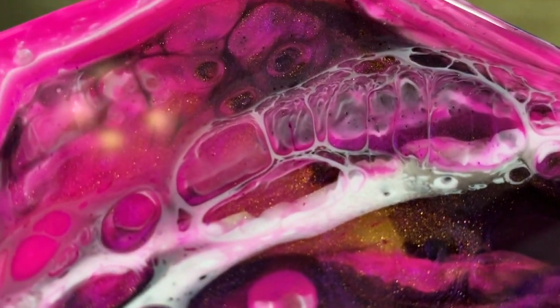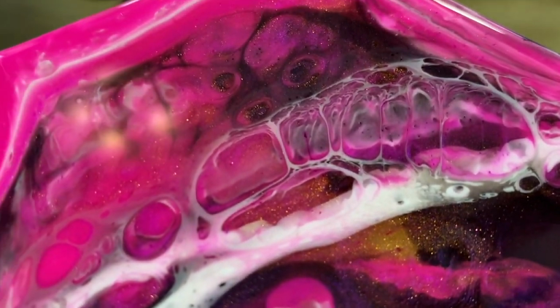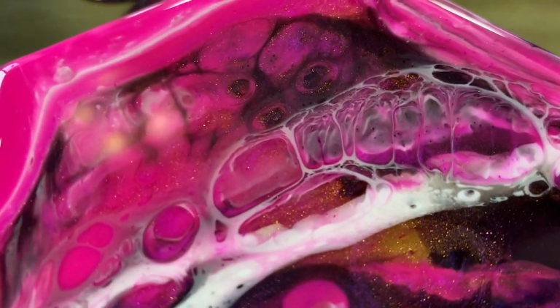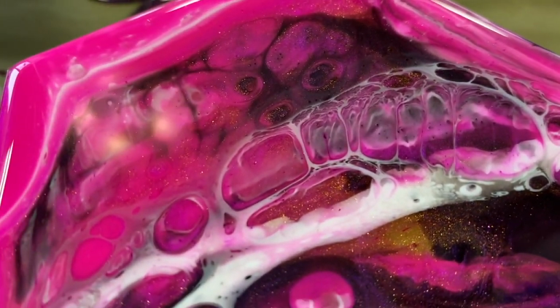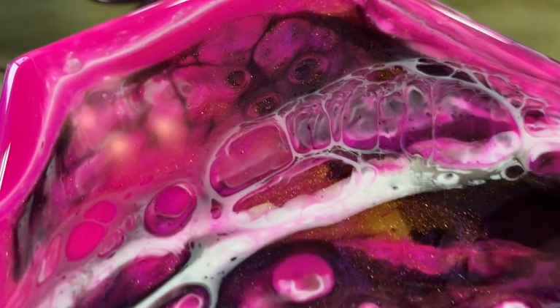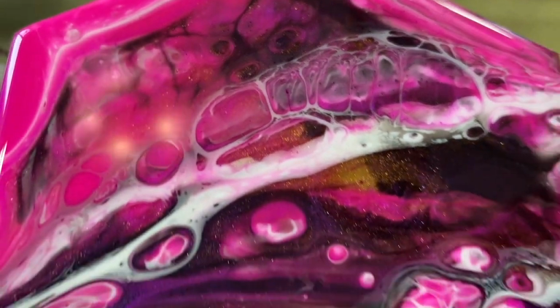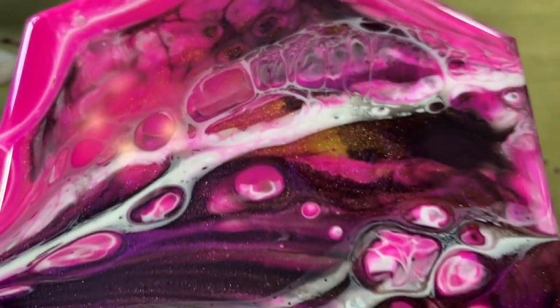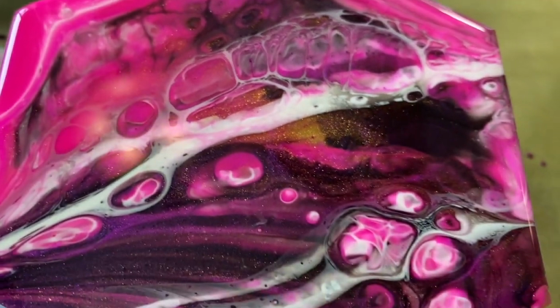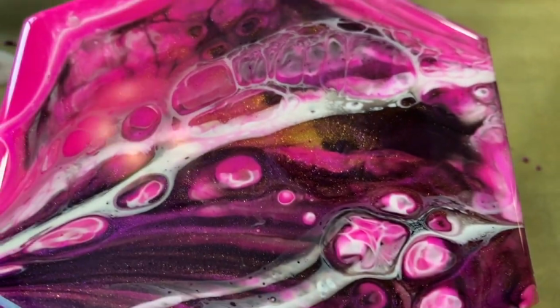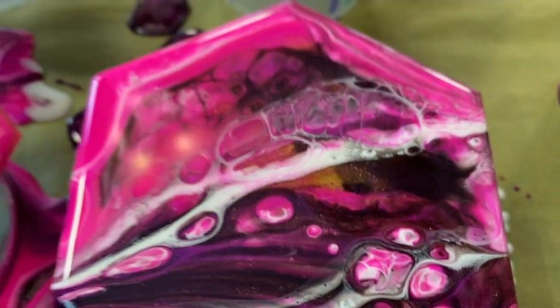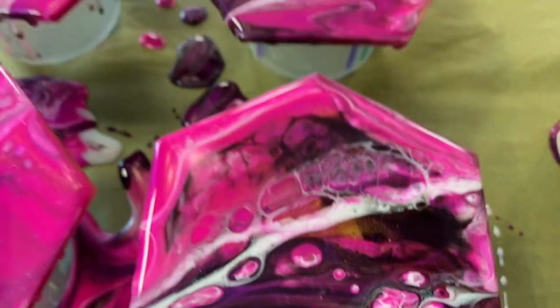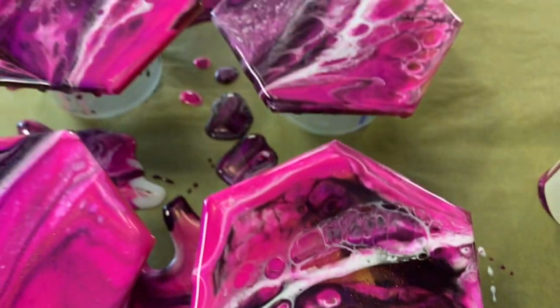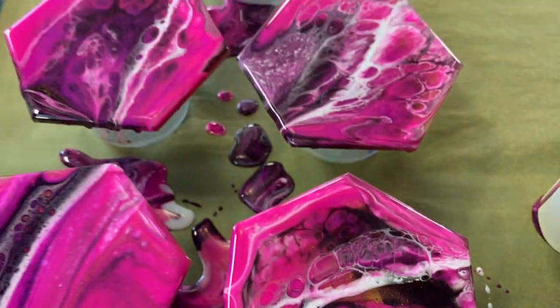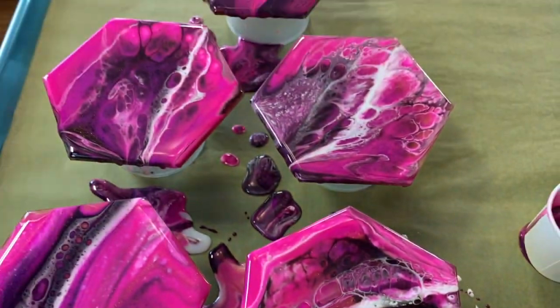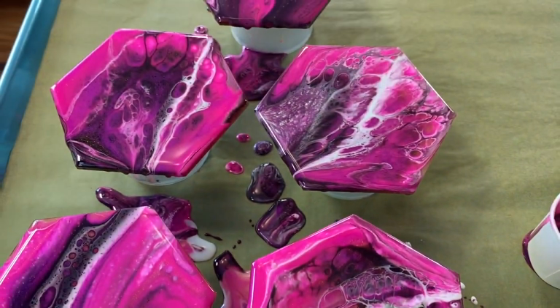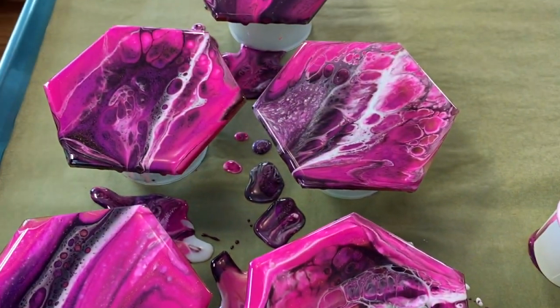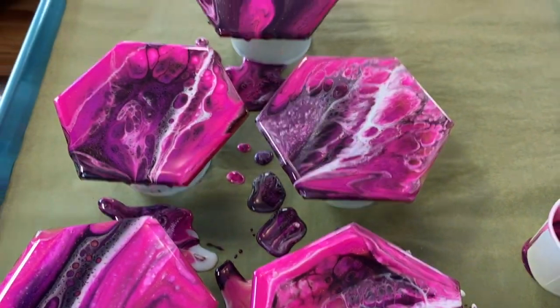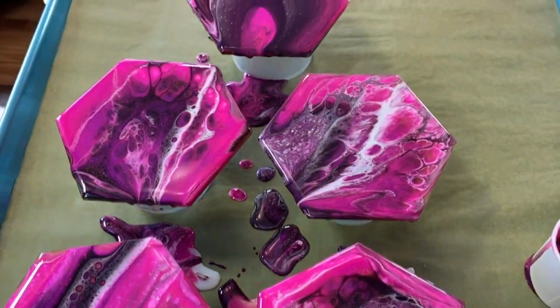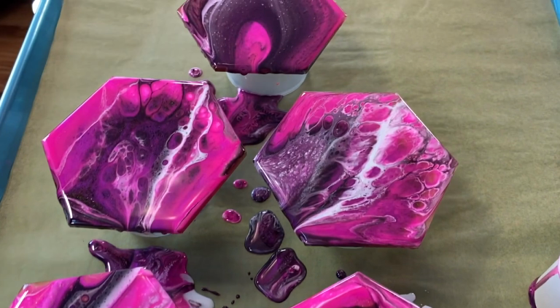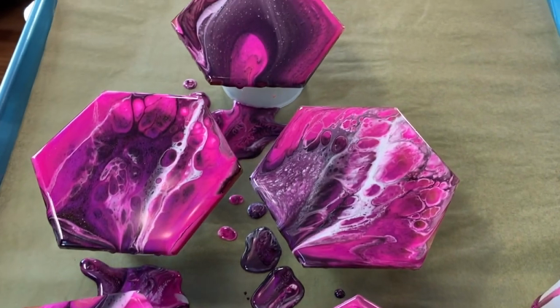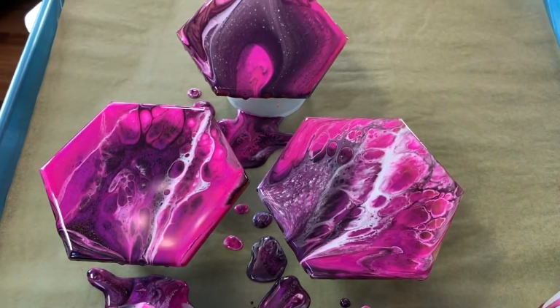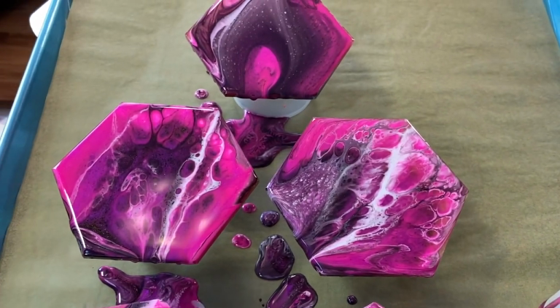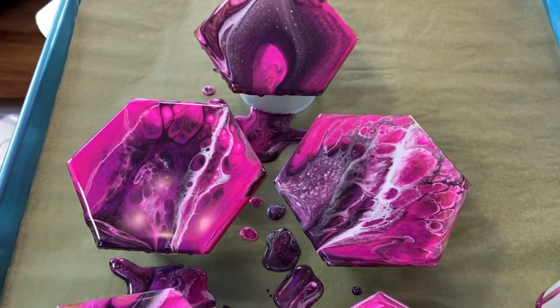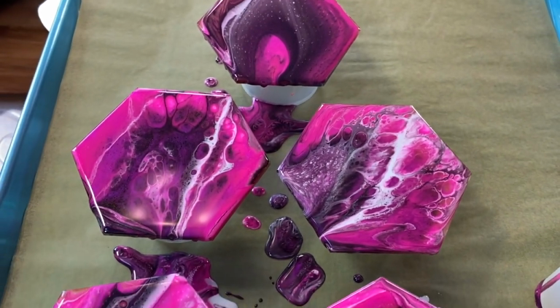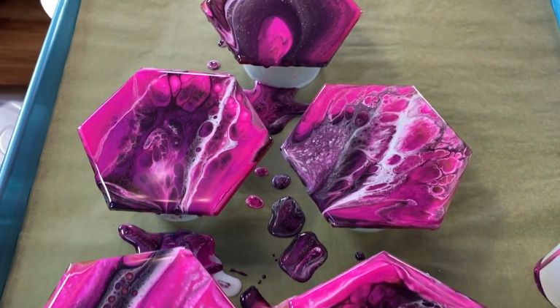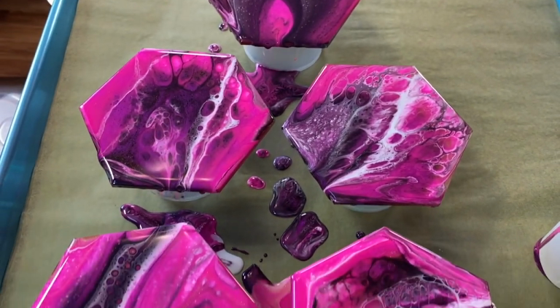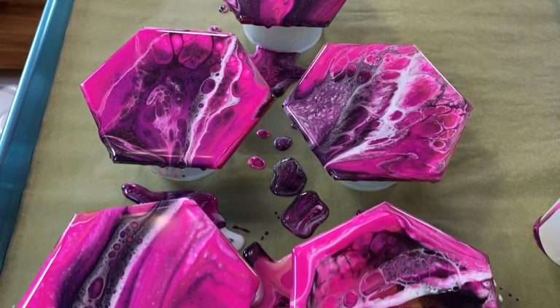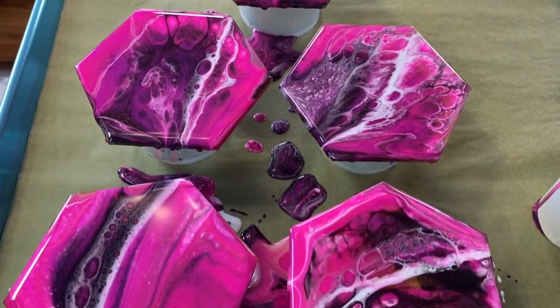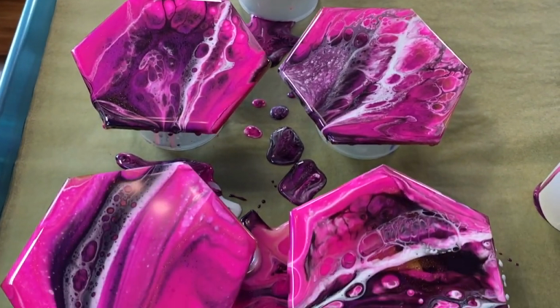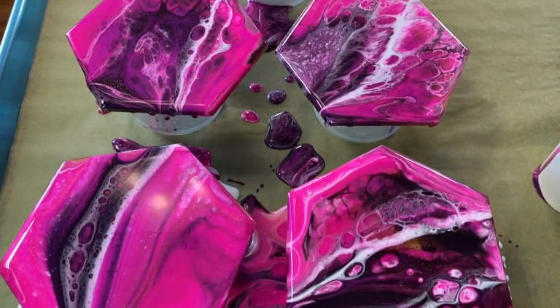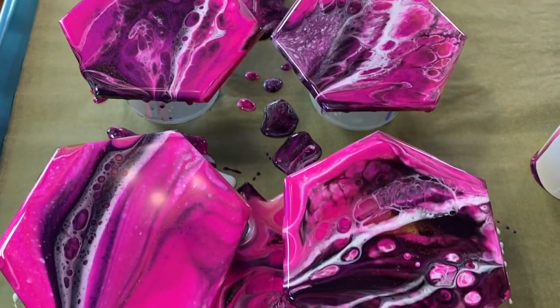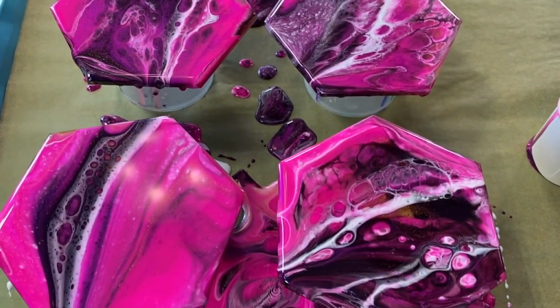Granted this is the coolest one of the bunch but still all of them look pretty cool. I like the color combination.